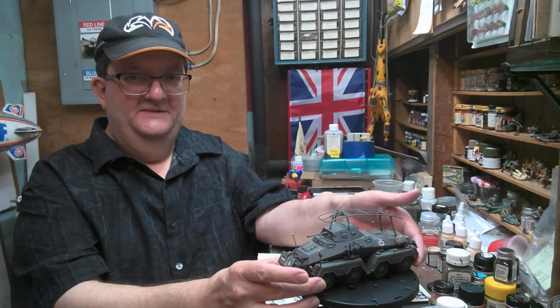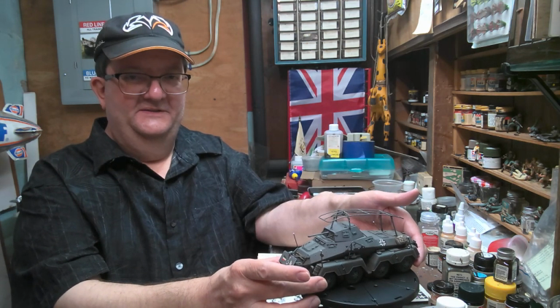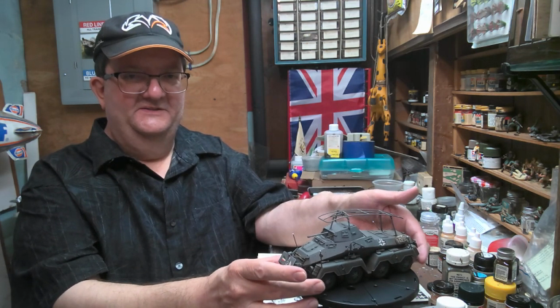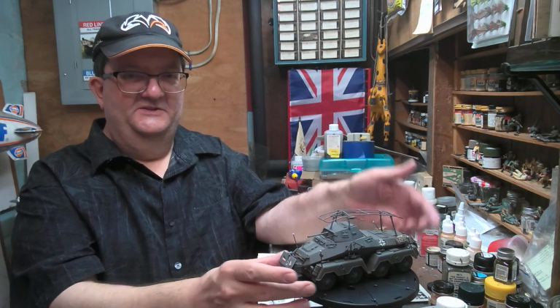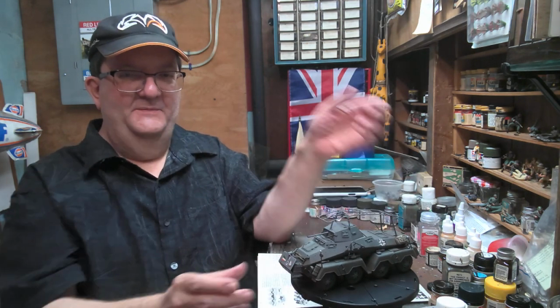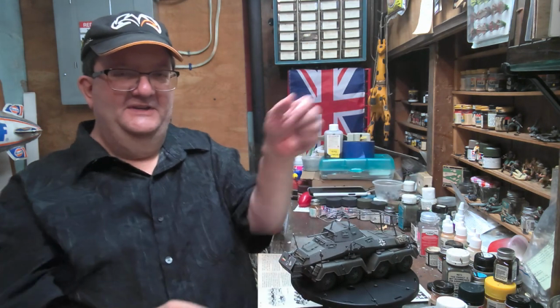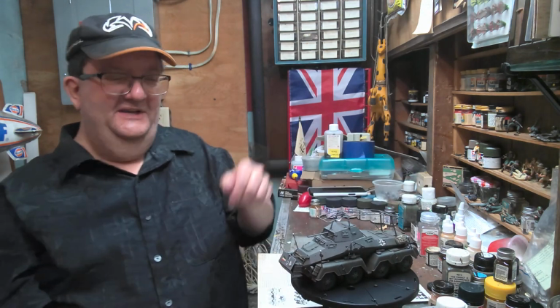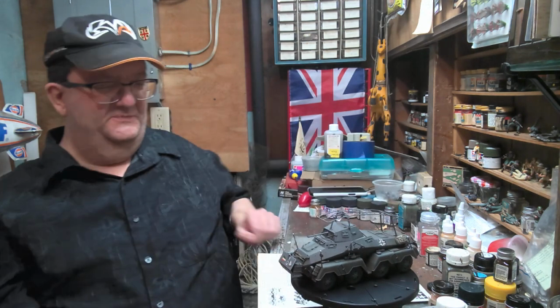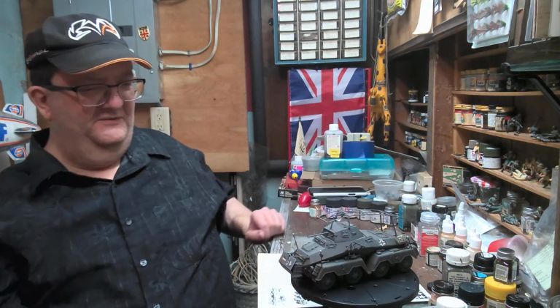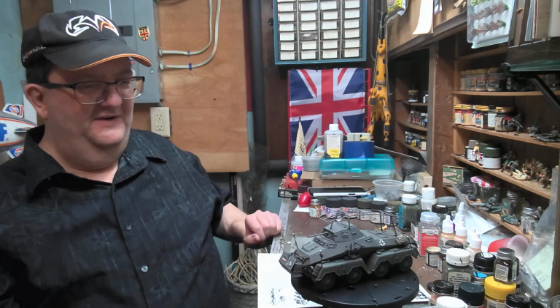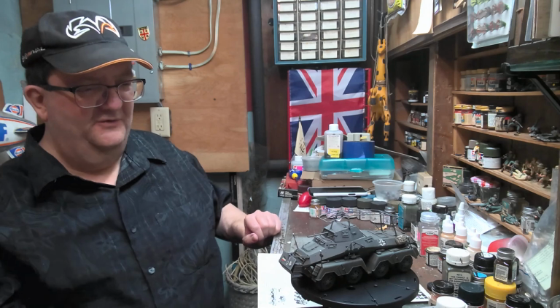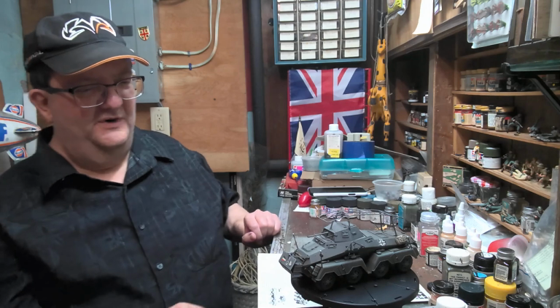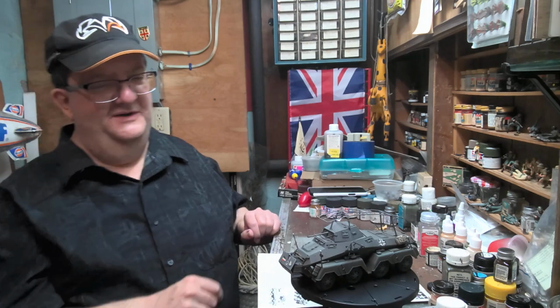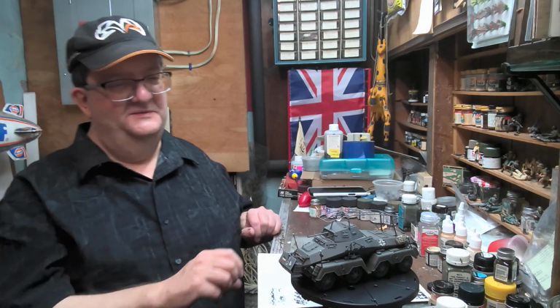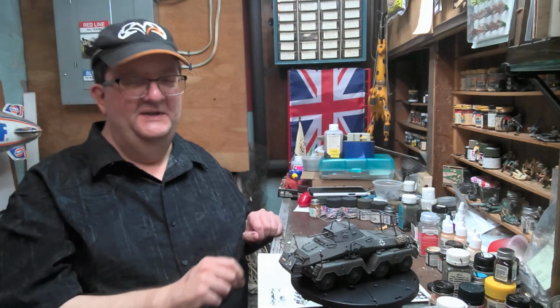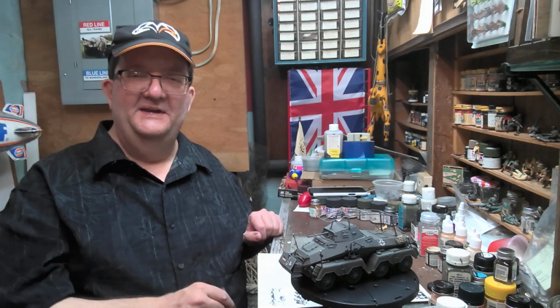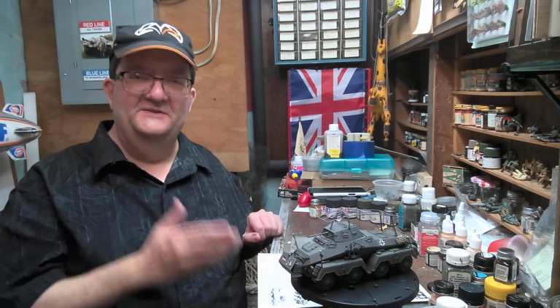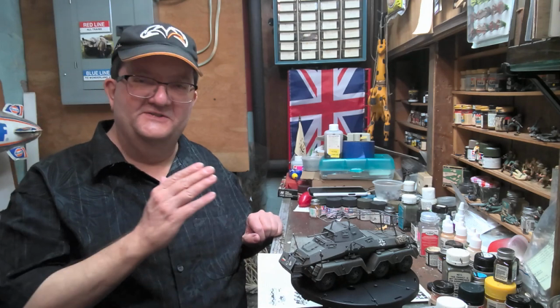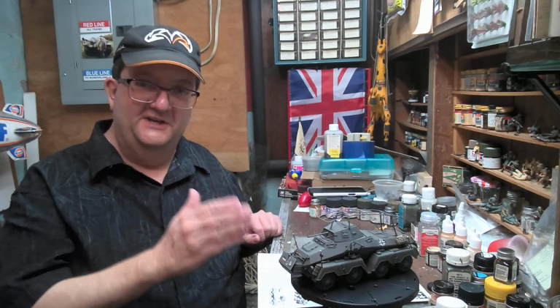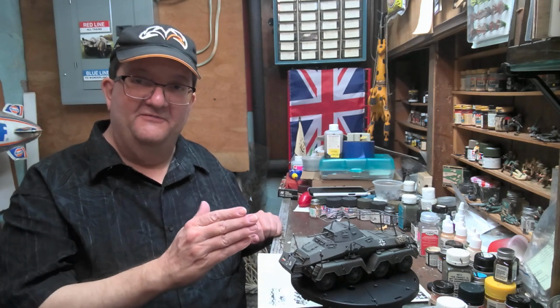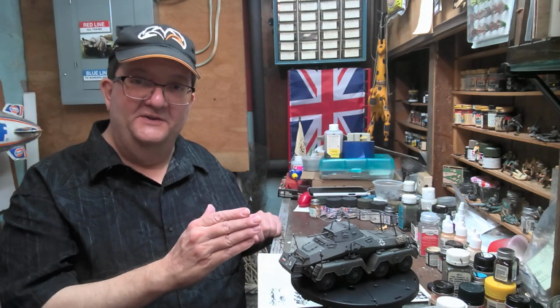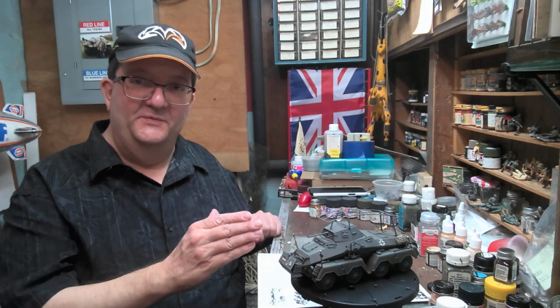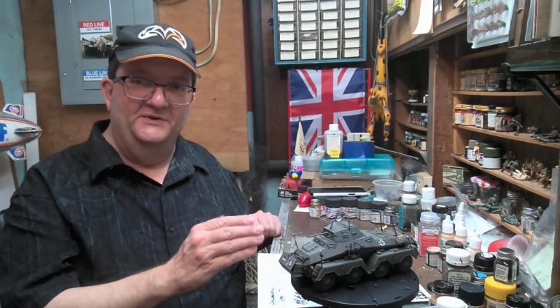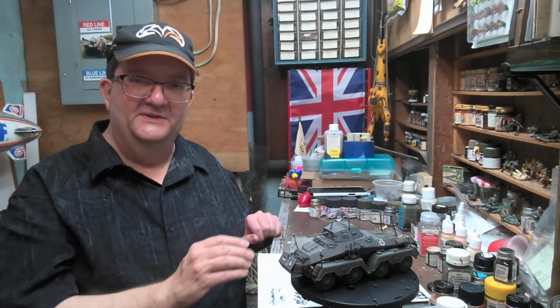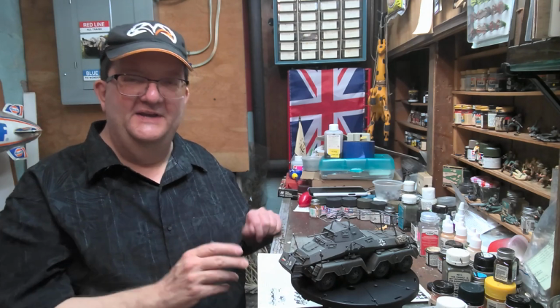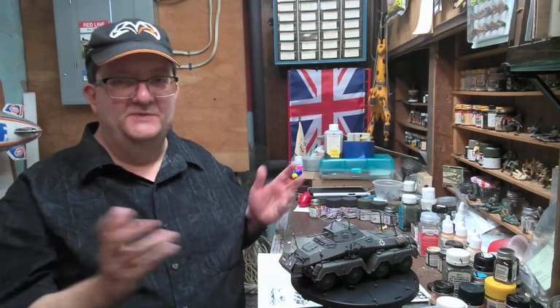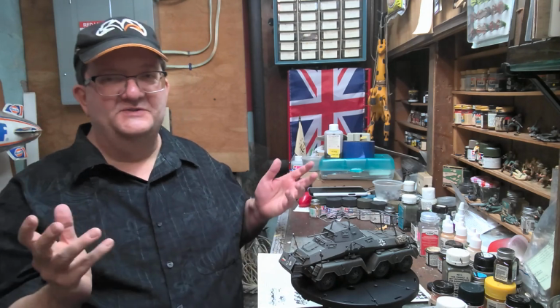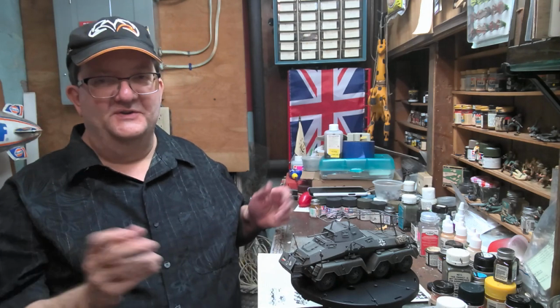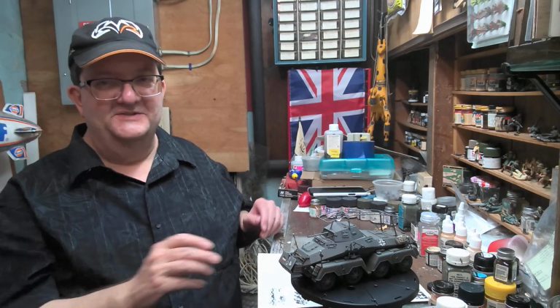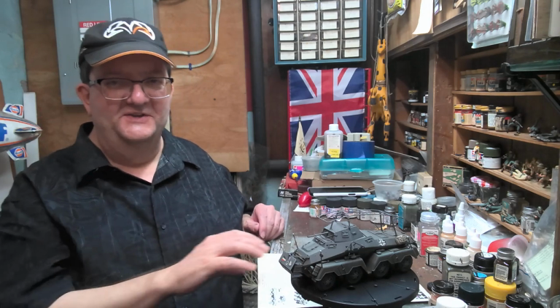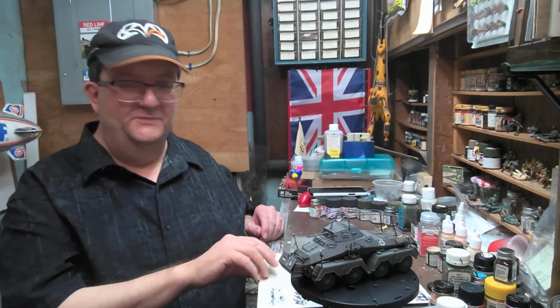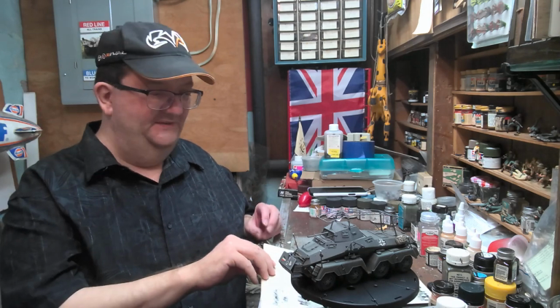This is the Tamiya kit. It's been around for a while, and this is a lot of fun to build, as most of their kits tend to be.